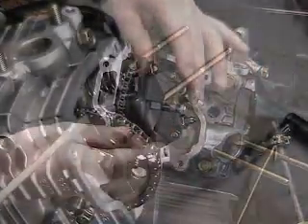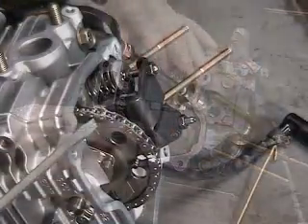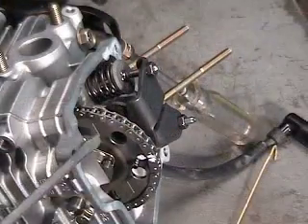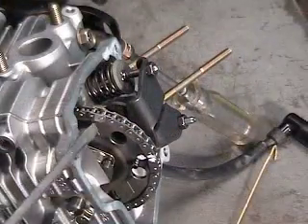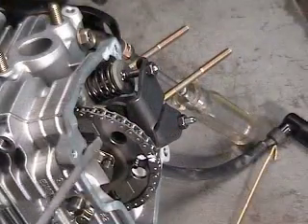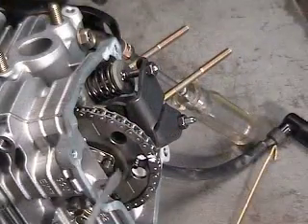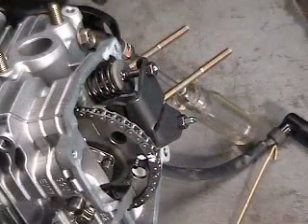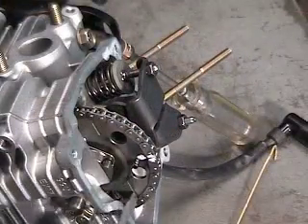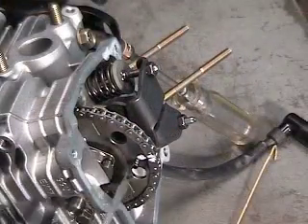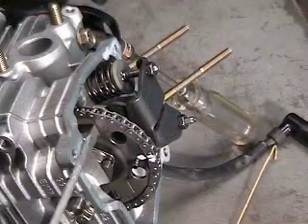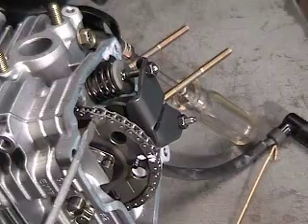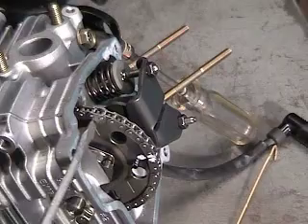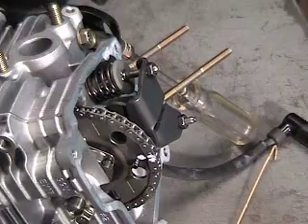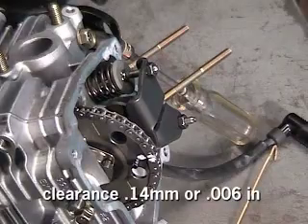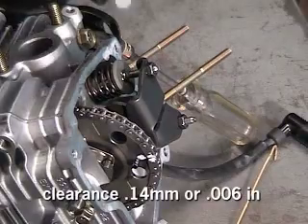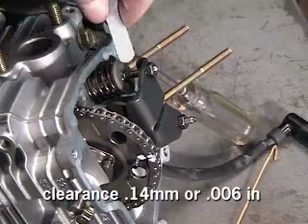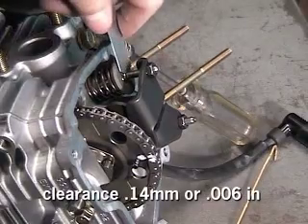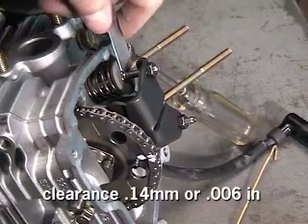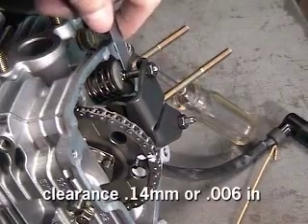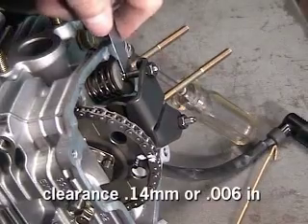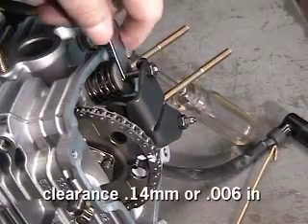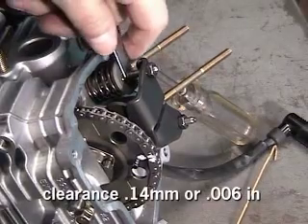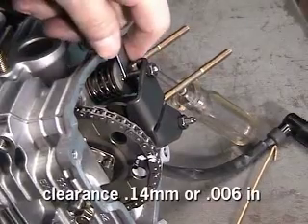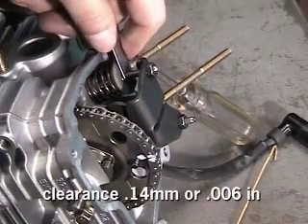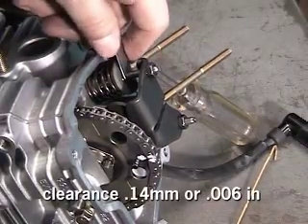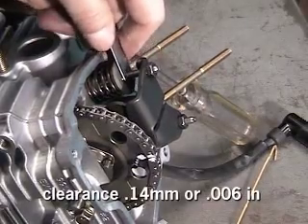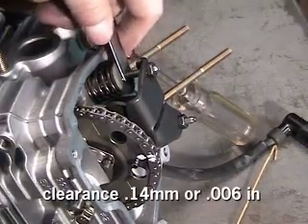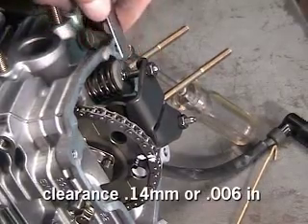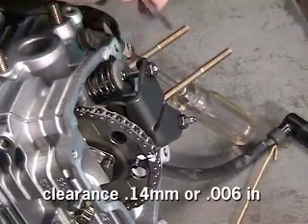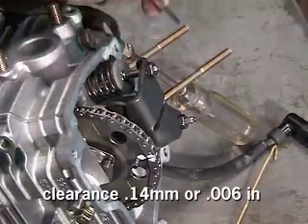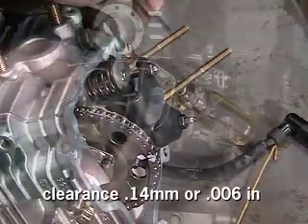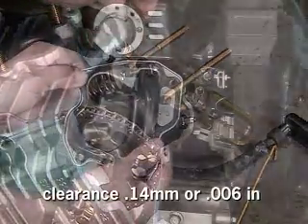Recheck for top dead center alignment and check valve clearance for specifications in the owner's or service manual.